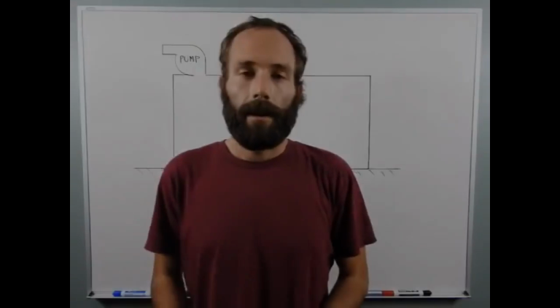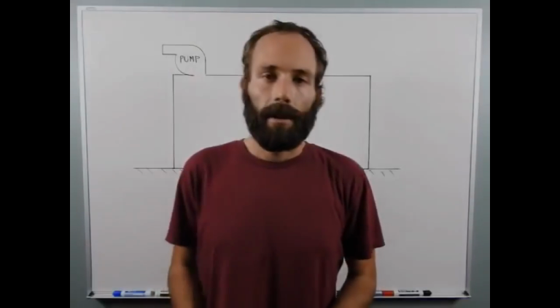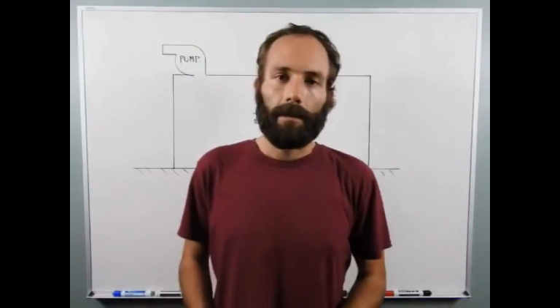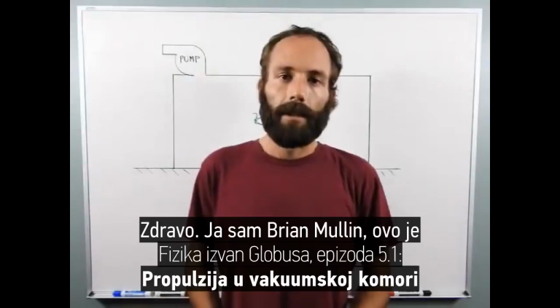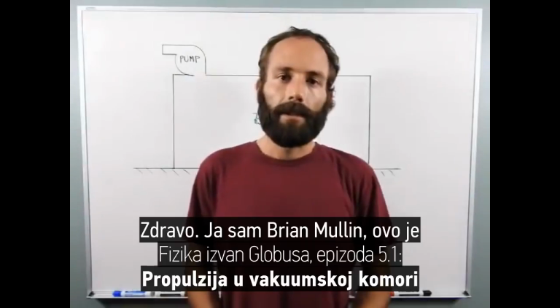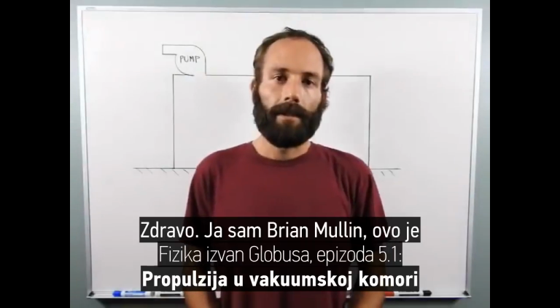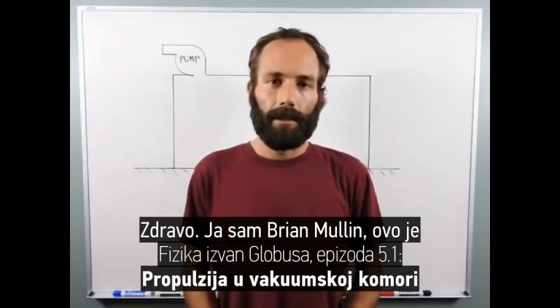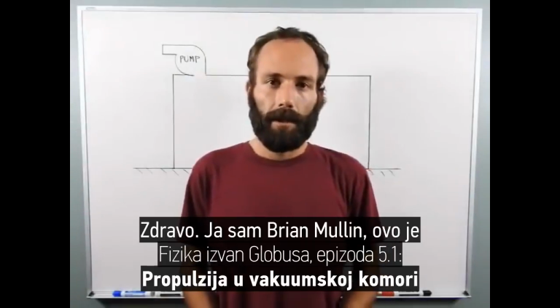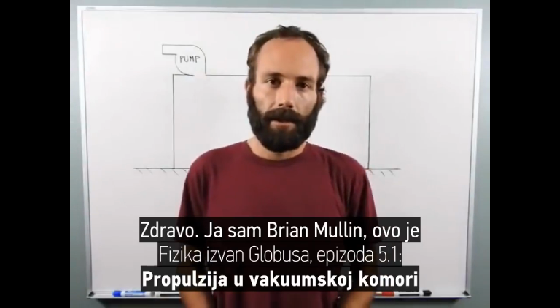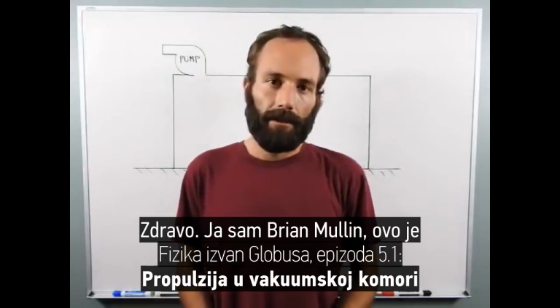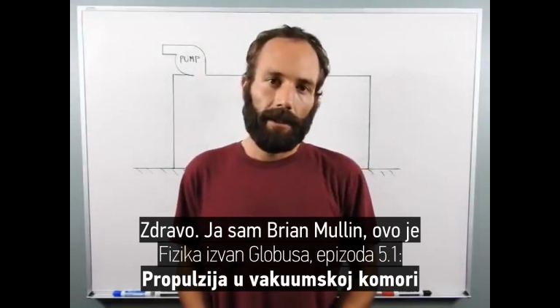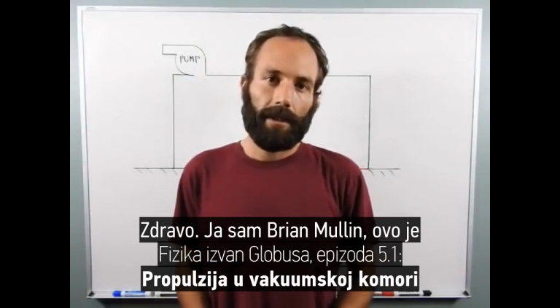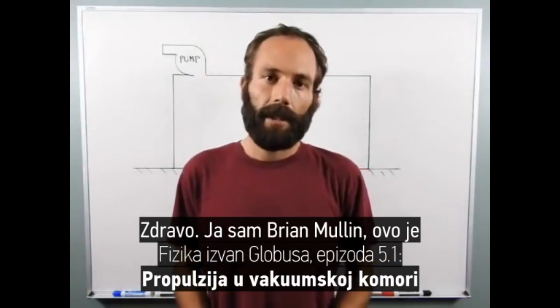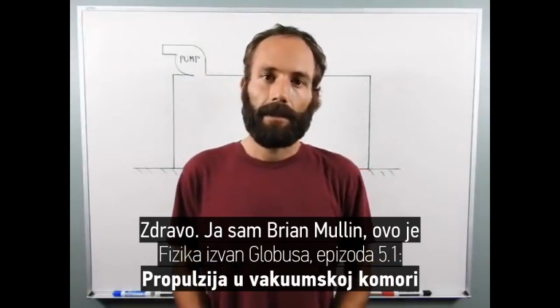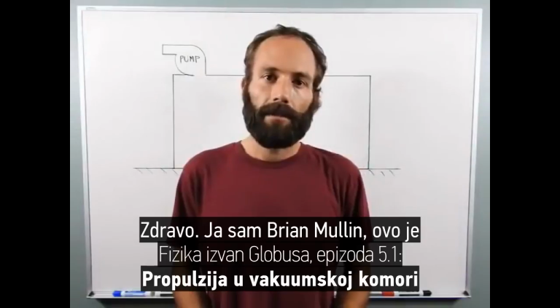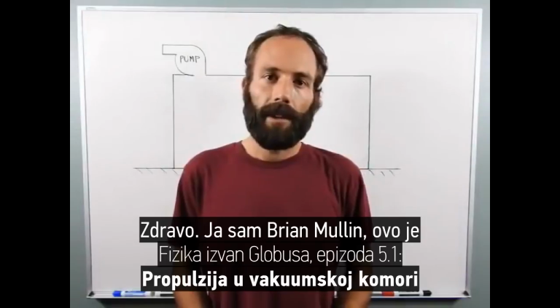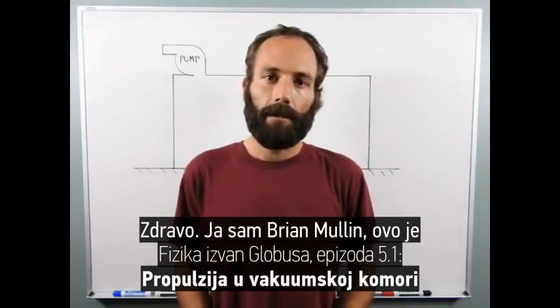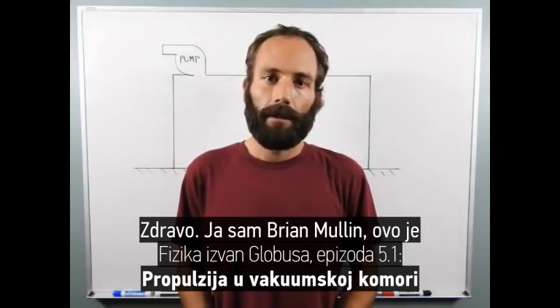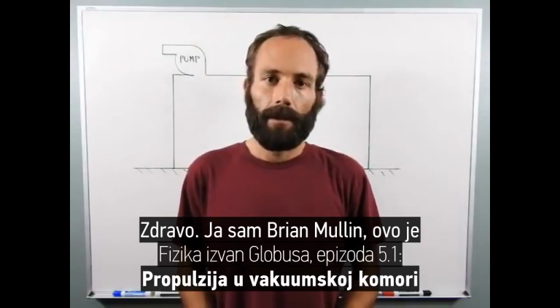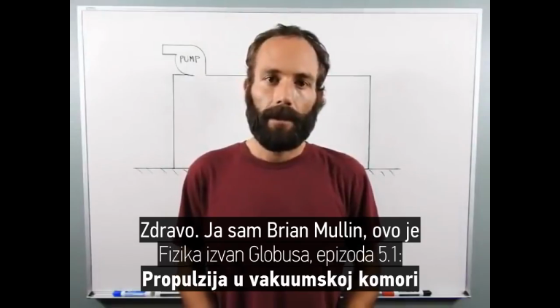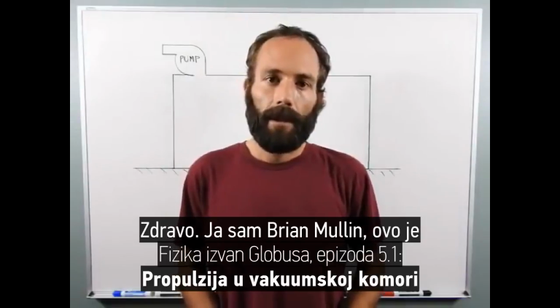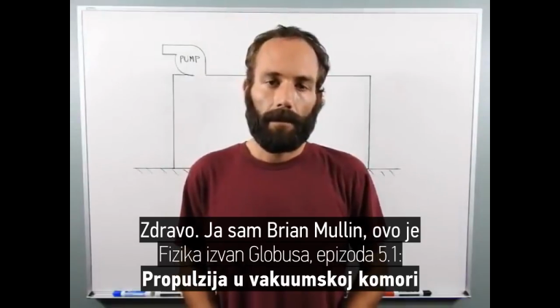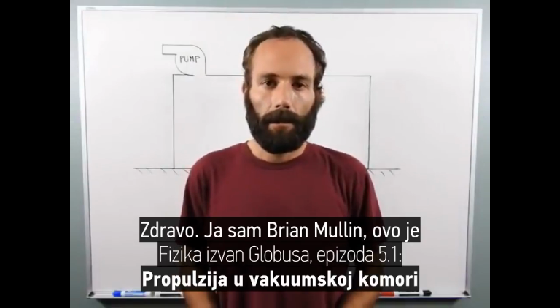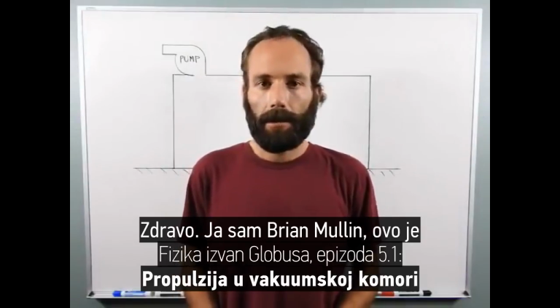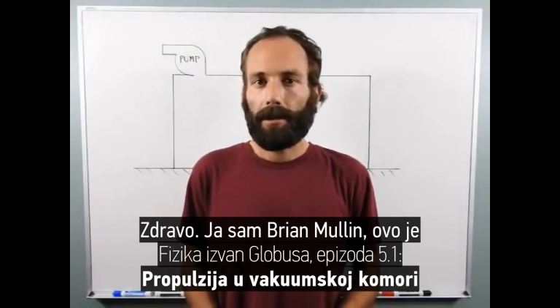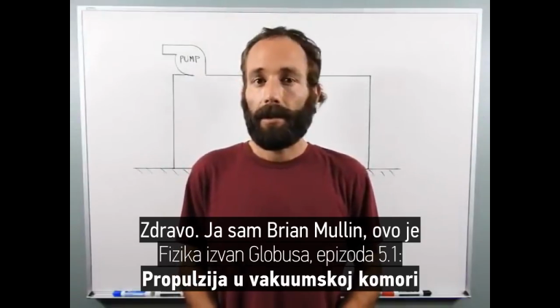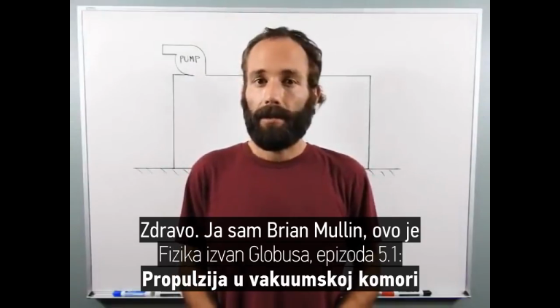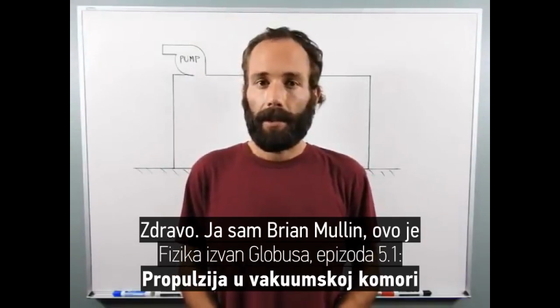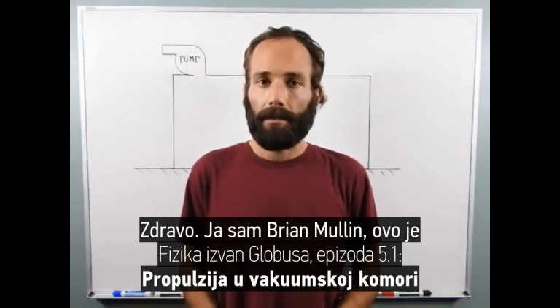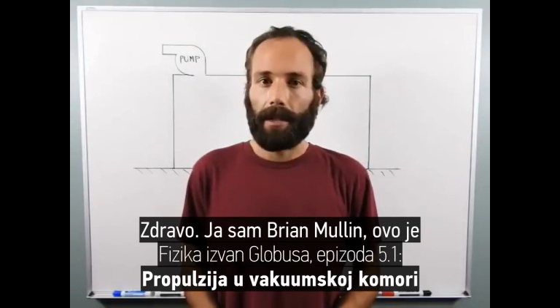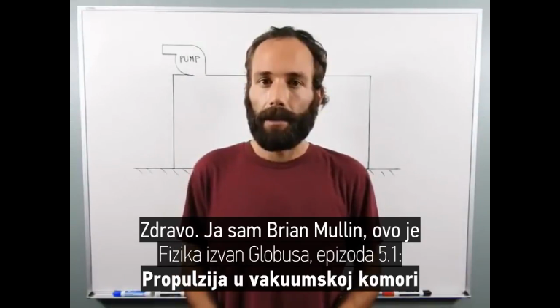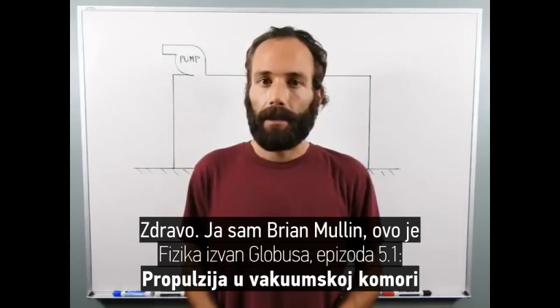Hi, I'm Brian Mullen, and this is Balls Out Physics, Episode 5.1, Propulsion in a Vacuum Chamber.